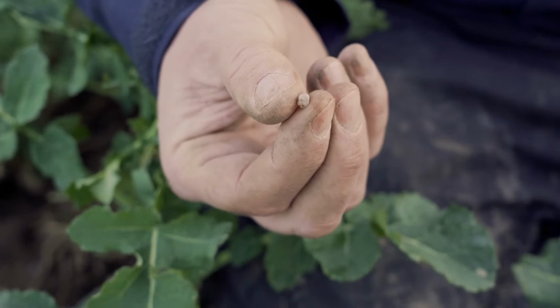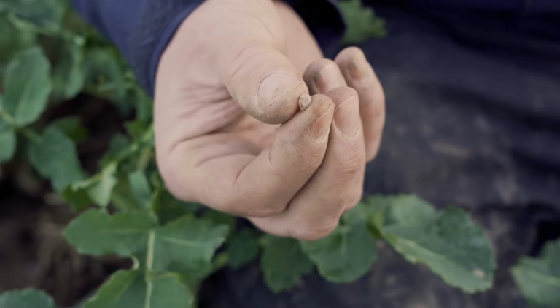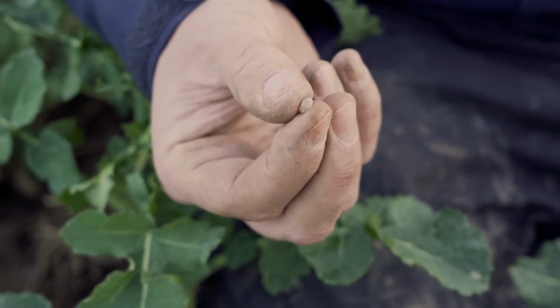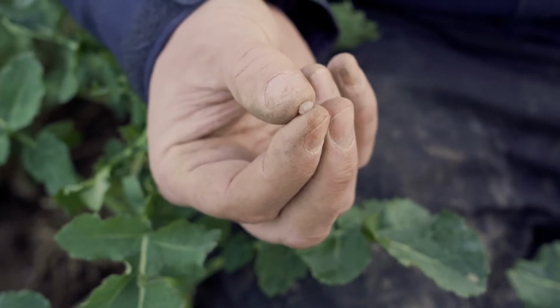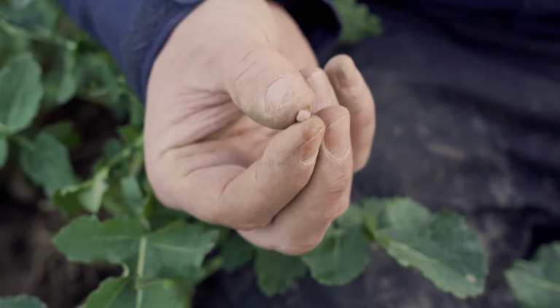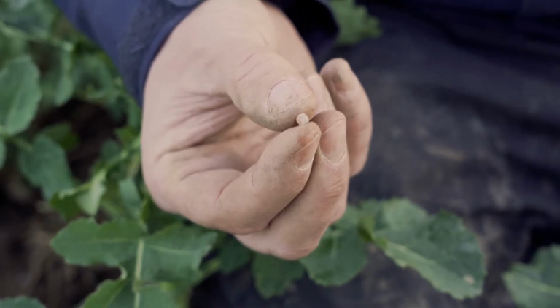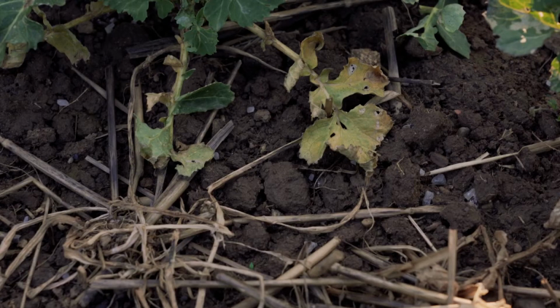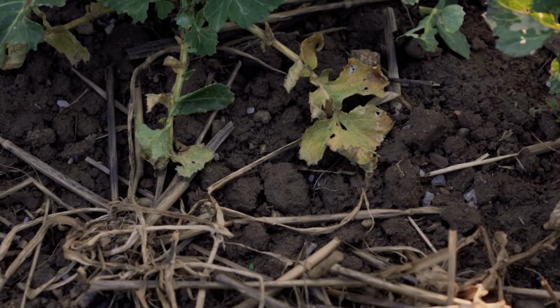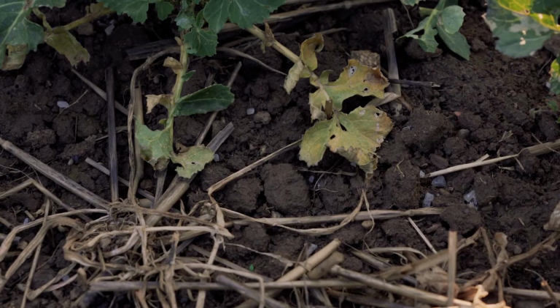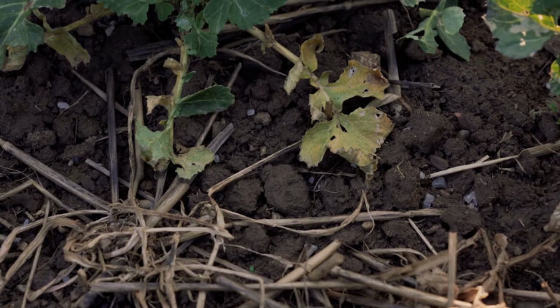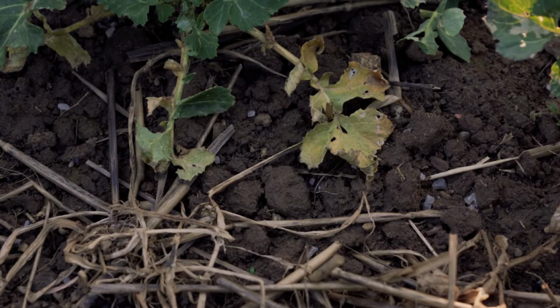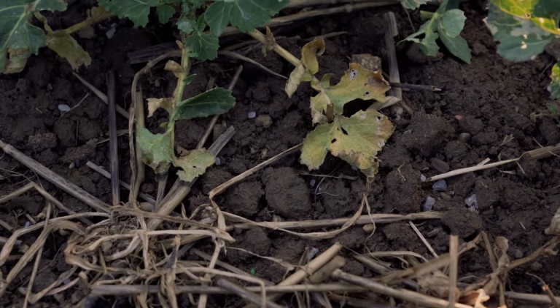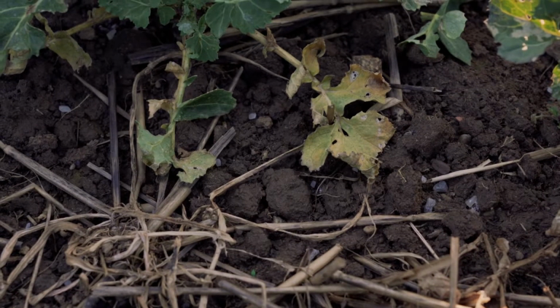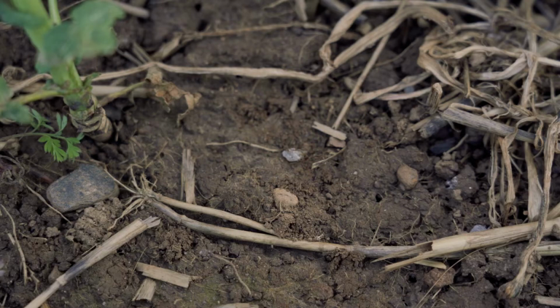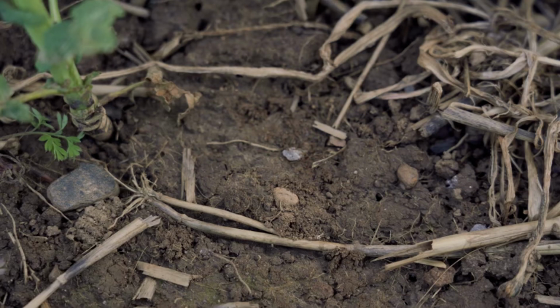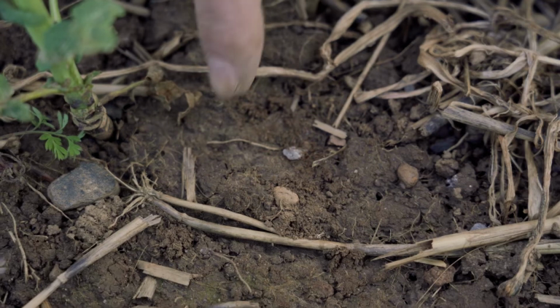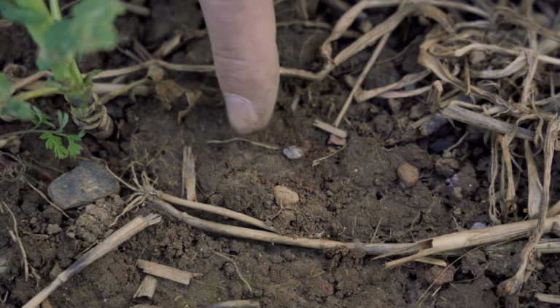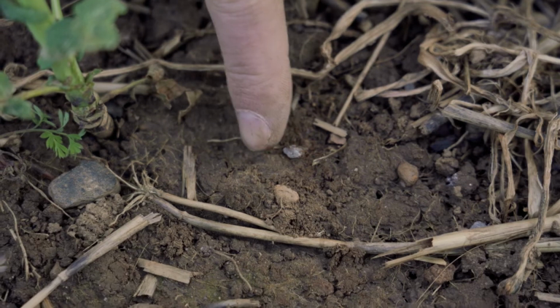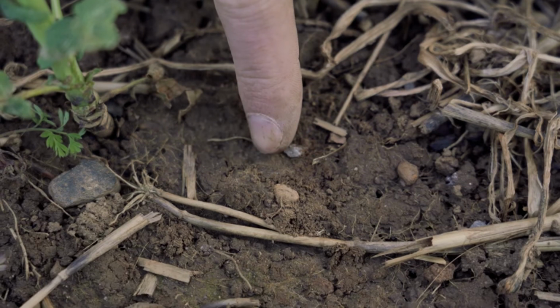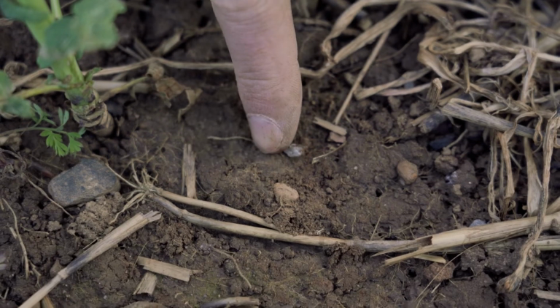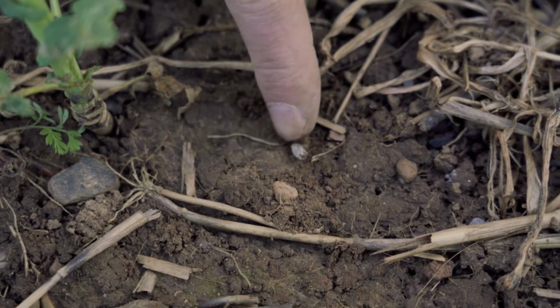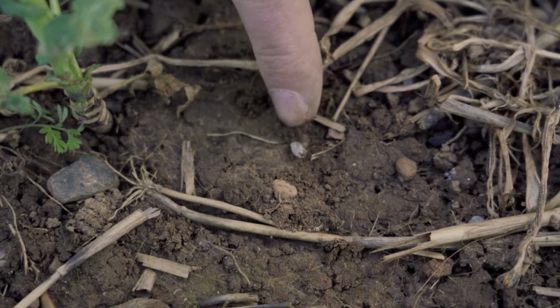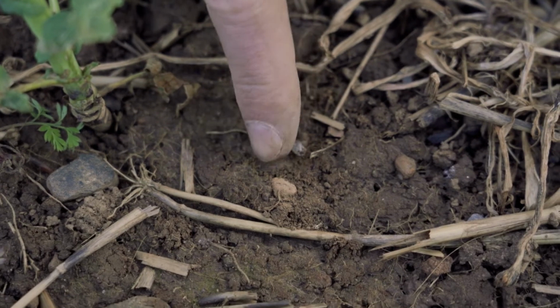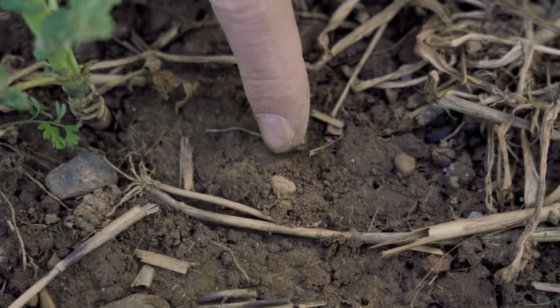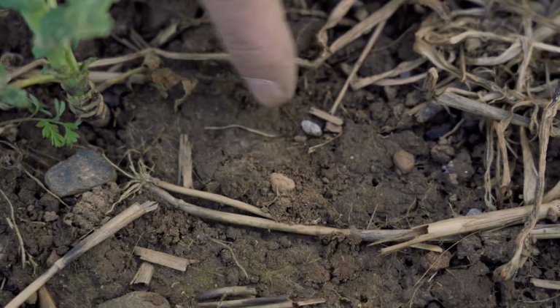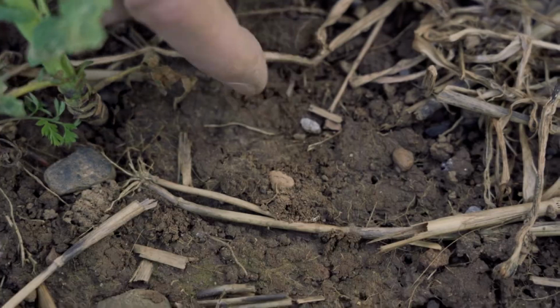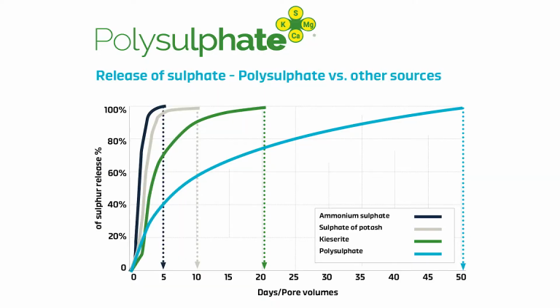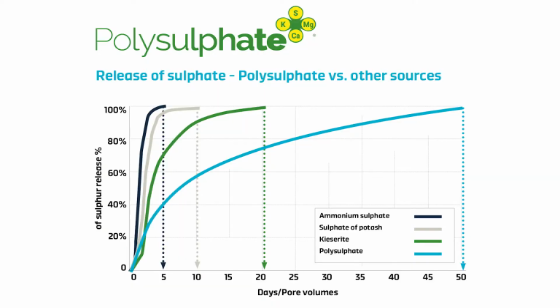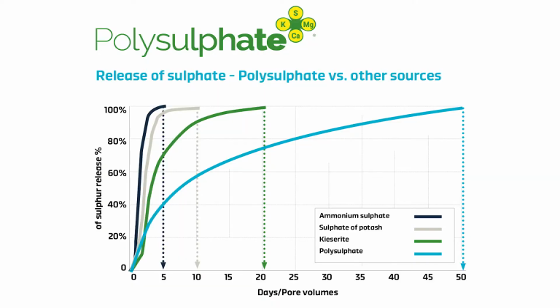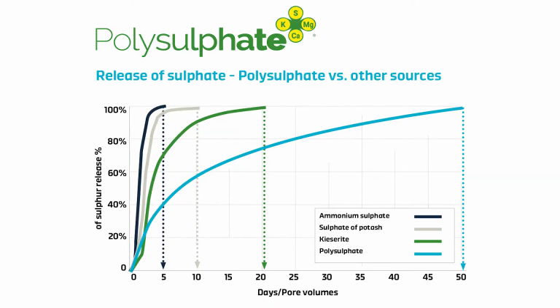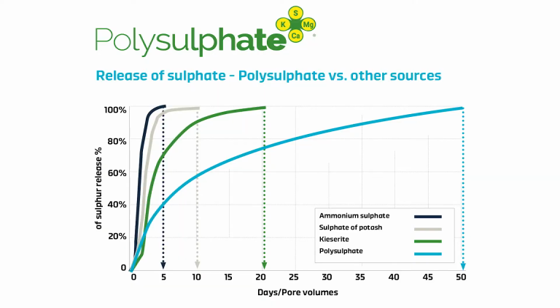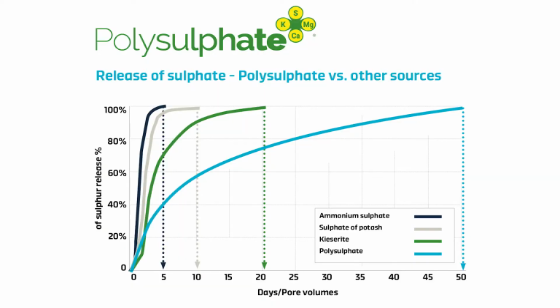Because polysulfate is a rock, when we apply it to the field we get a prolonged release — it takes longer to break down in the soil profile.